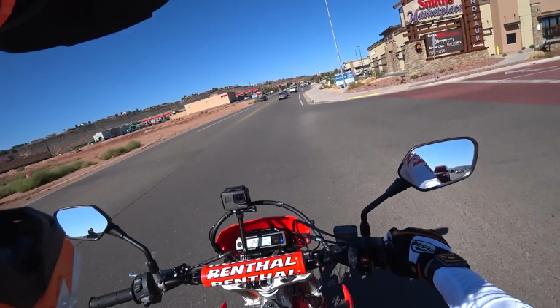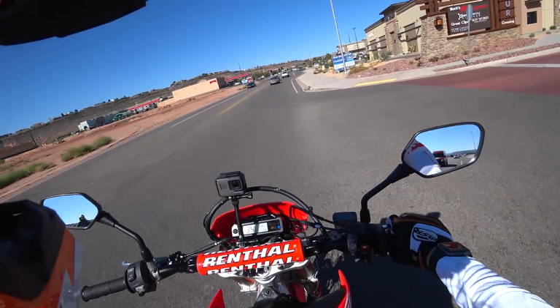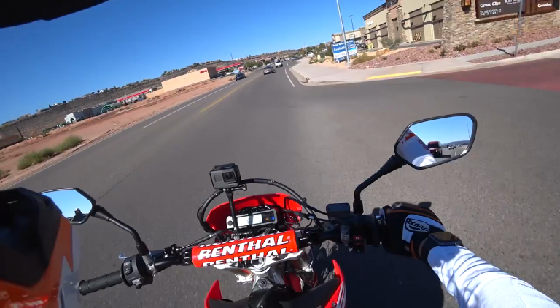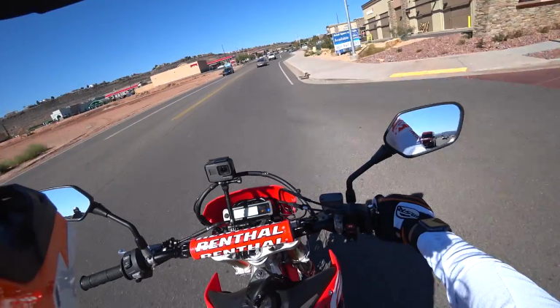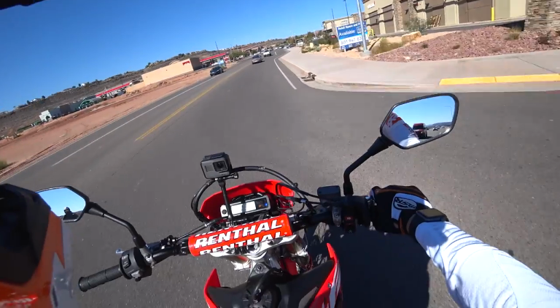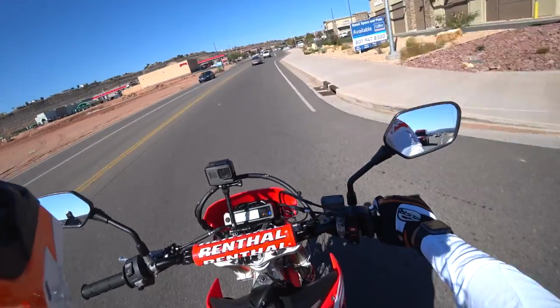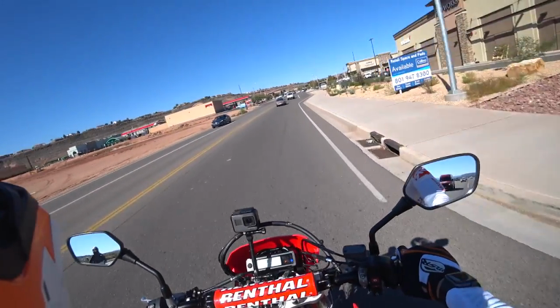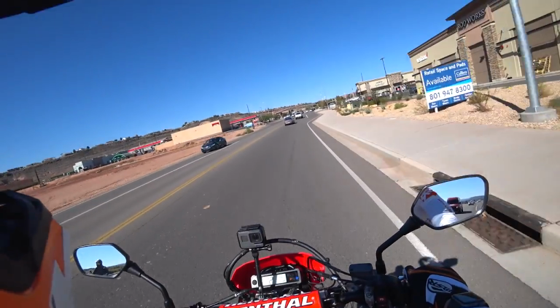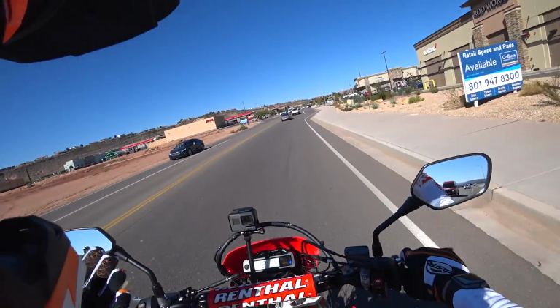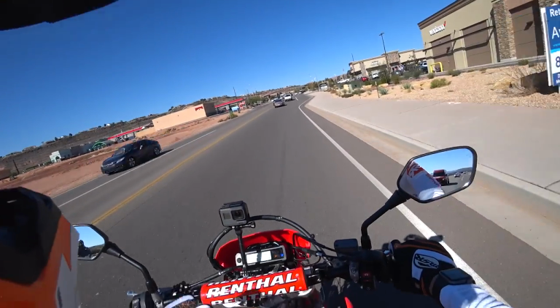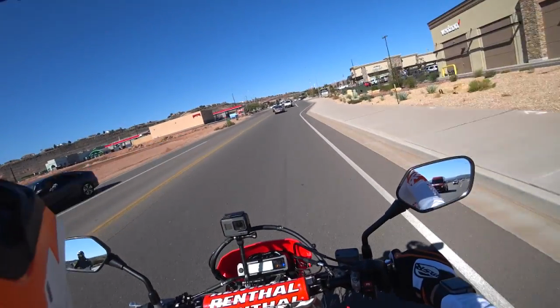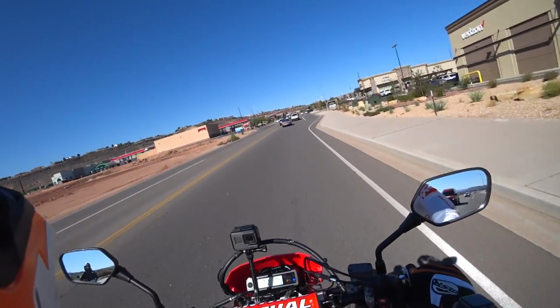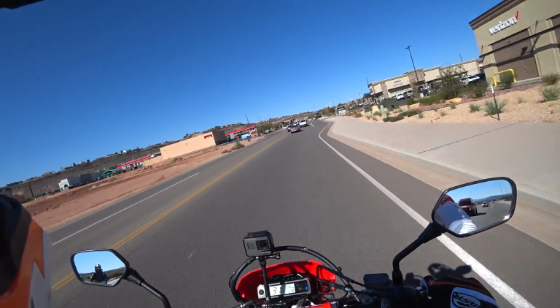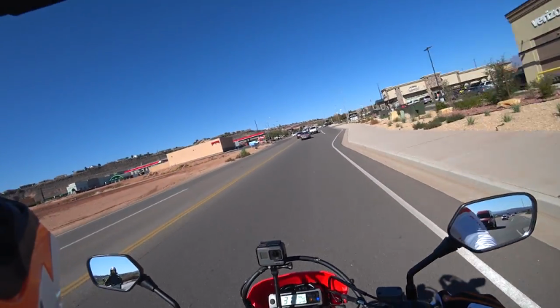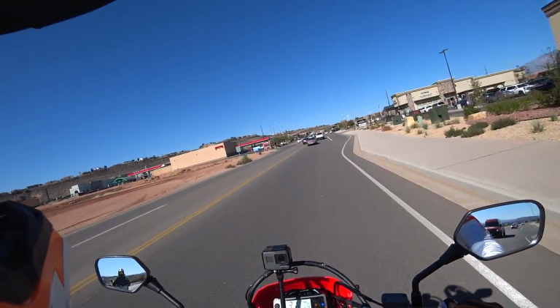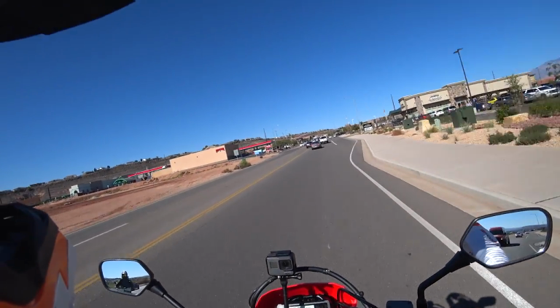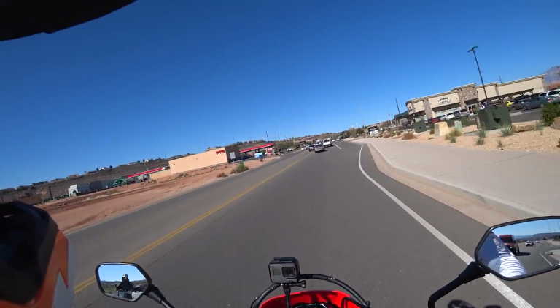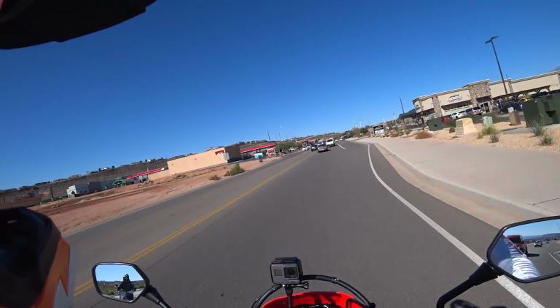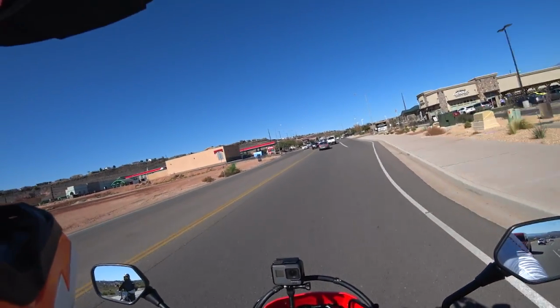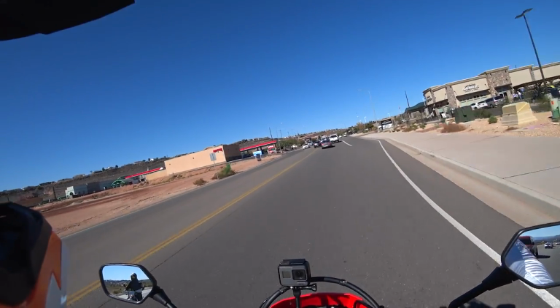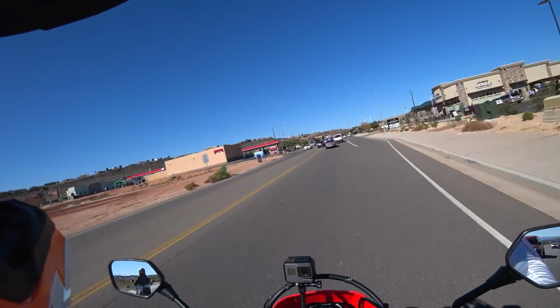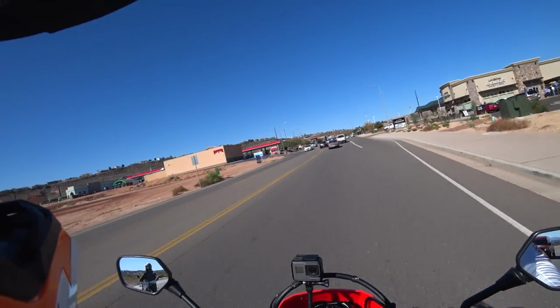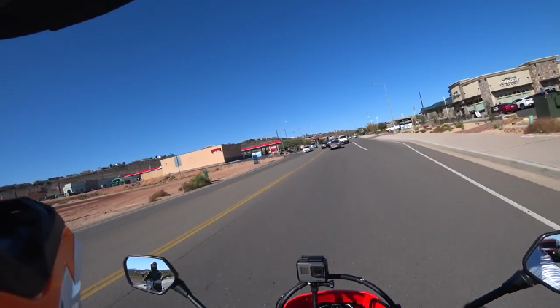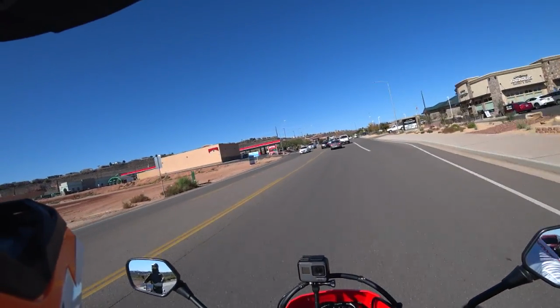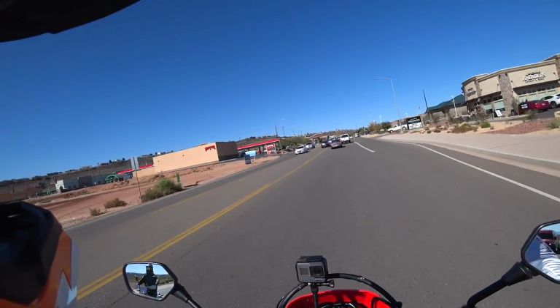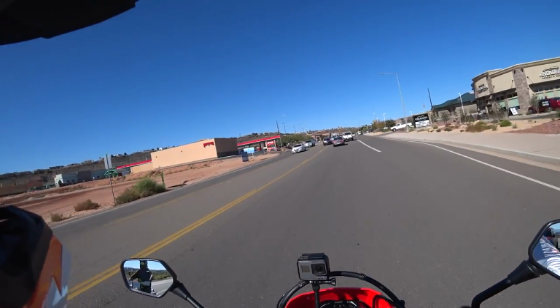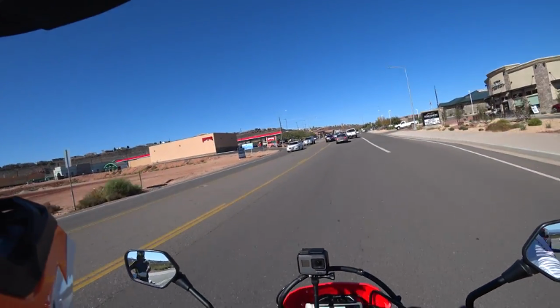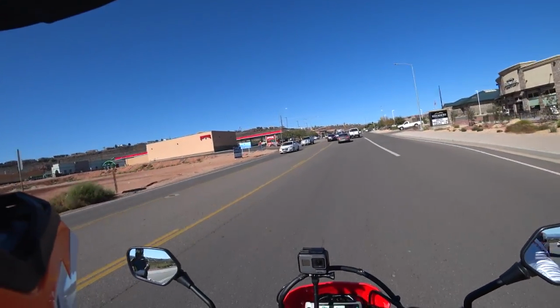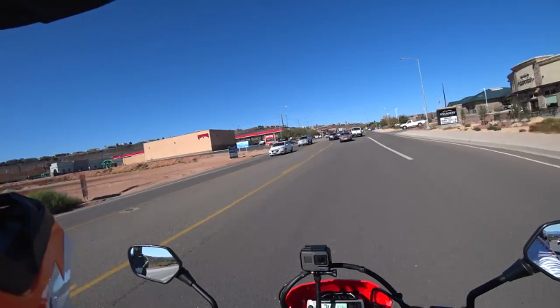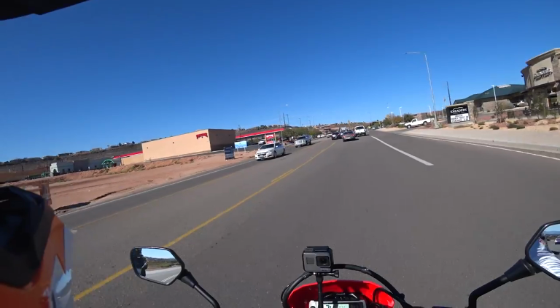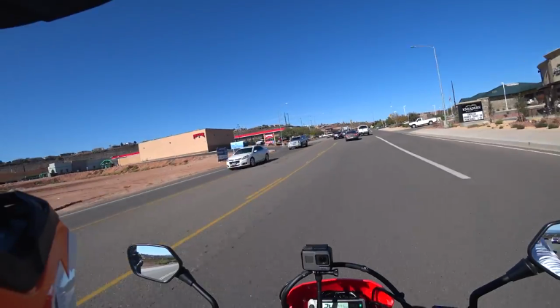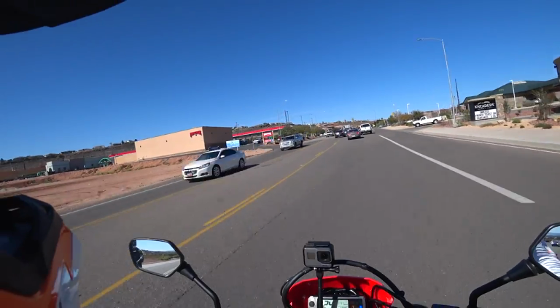My fuel light just came on, so we're going to pull into this gas station and fuel these bikes up.